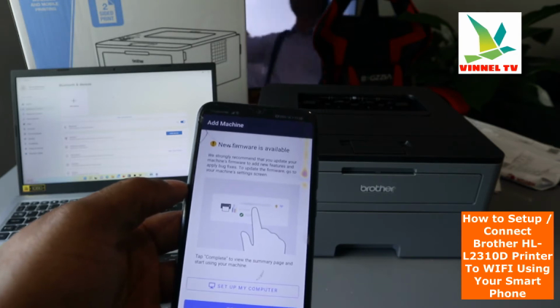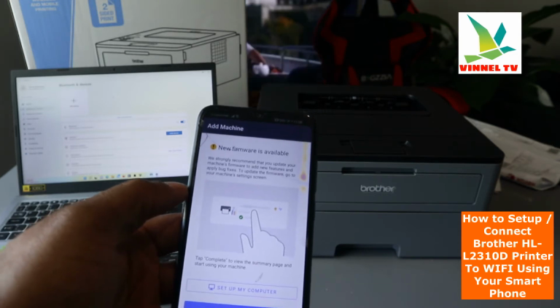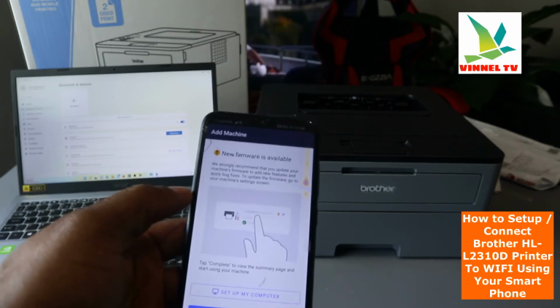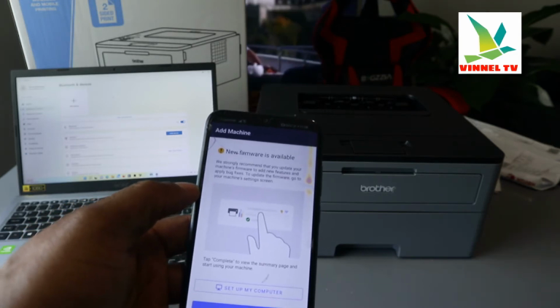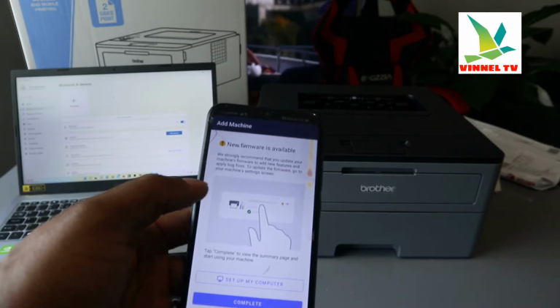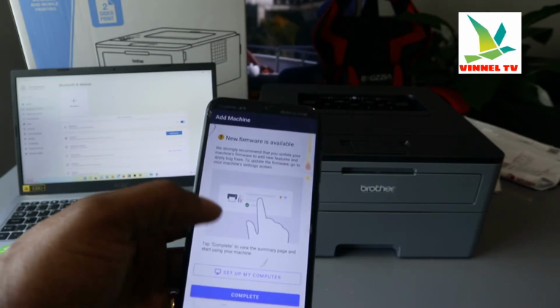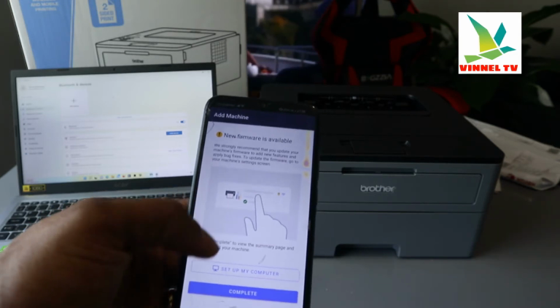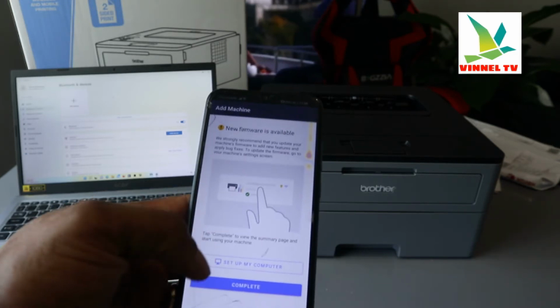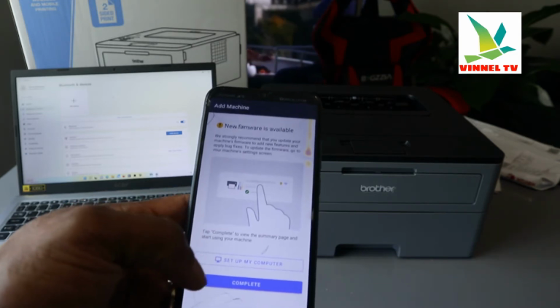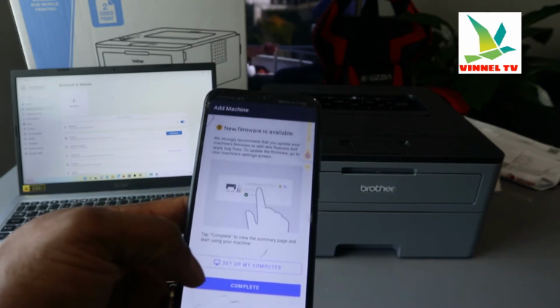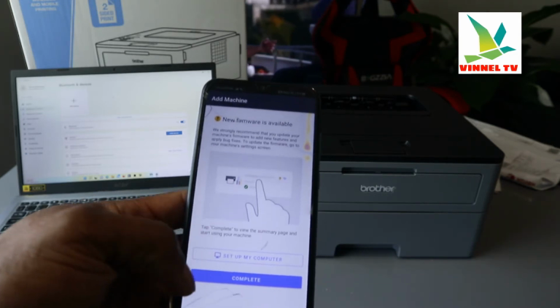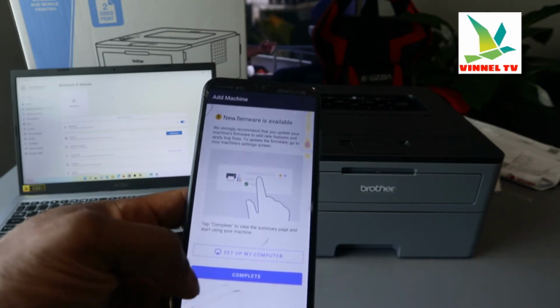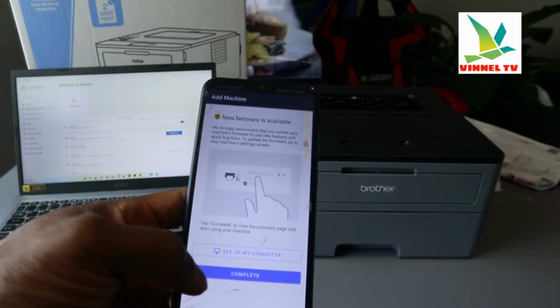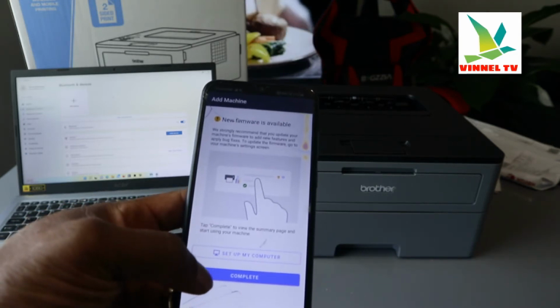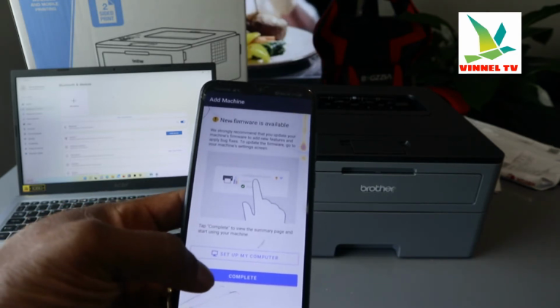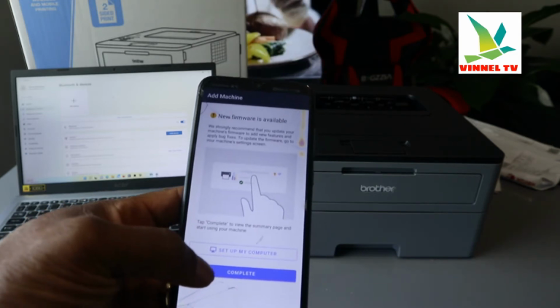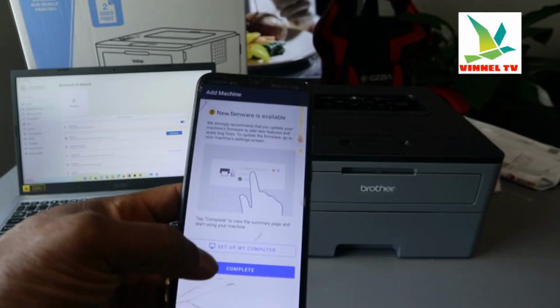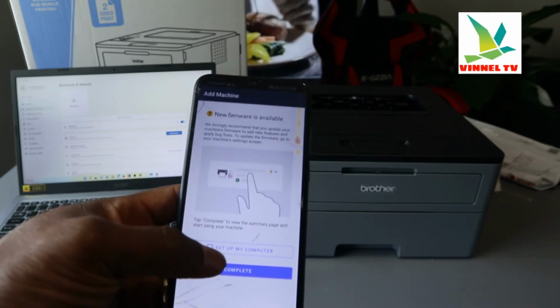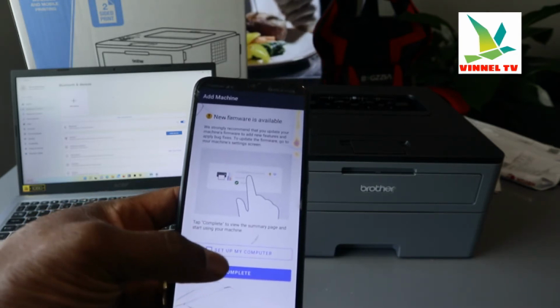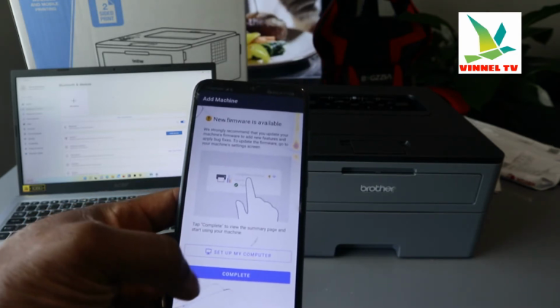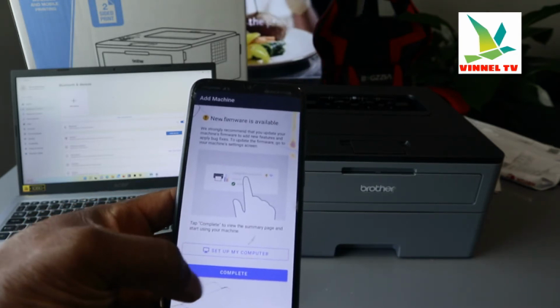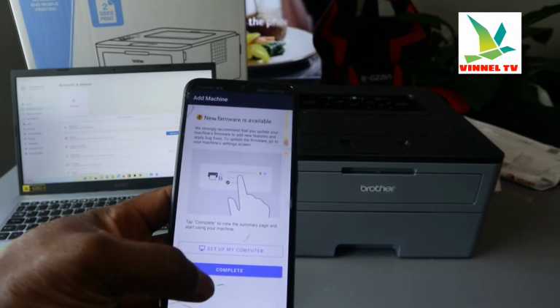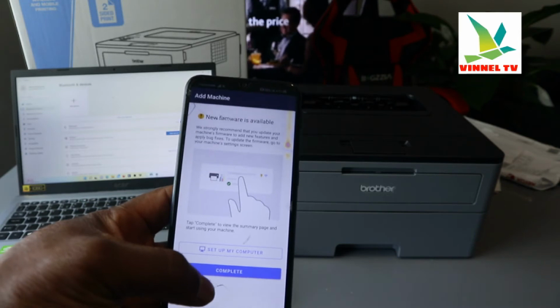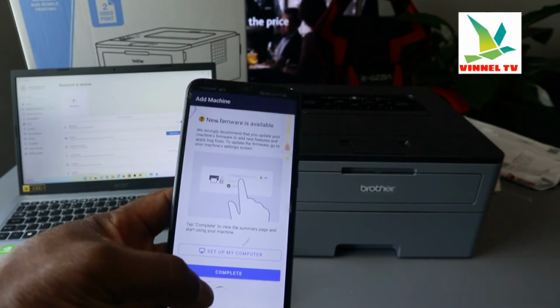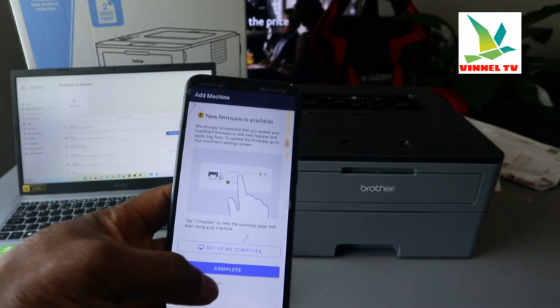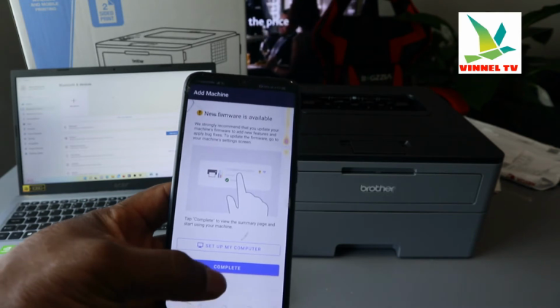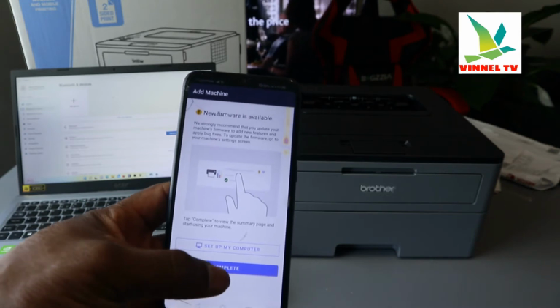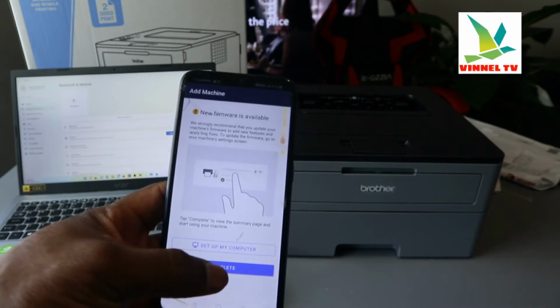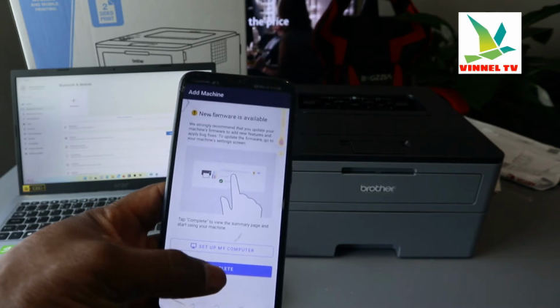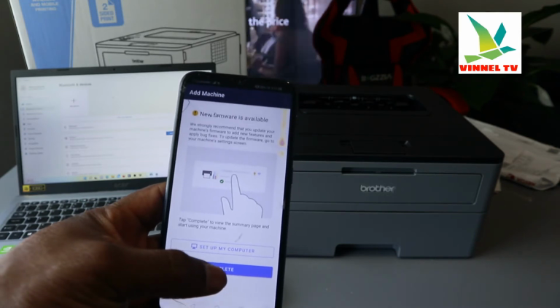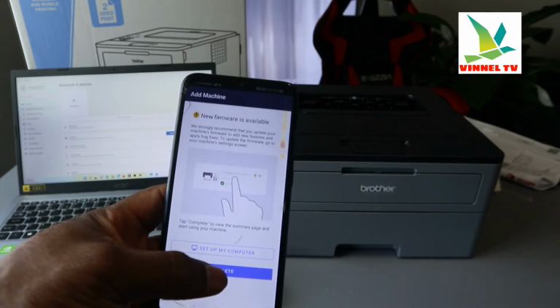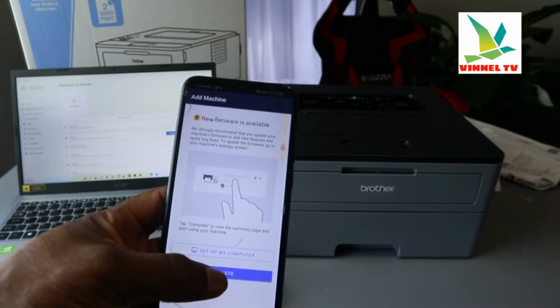A new firewall notification is available, so I set up my computer and click through. Setup is complete.